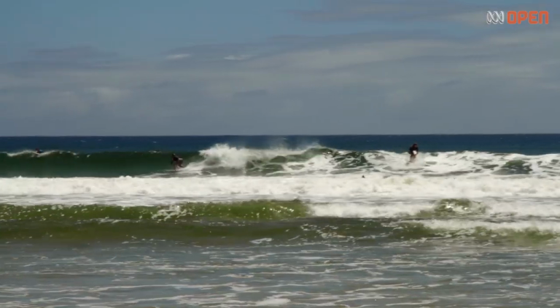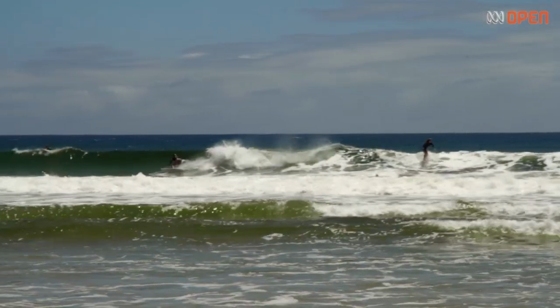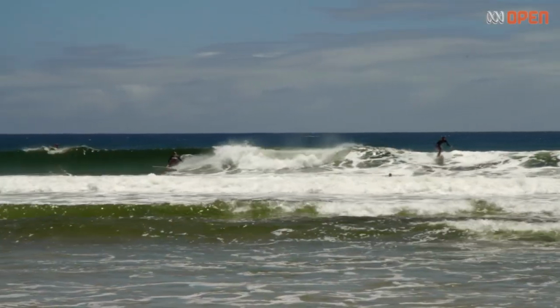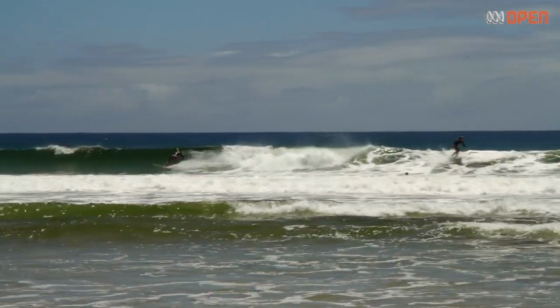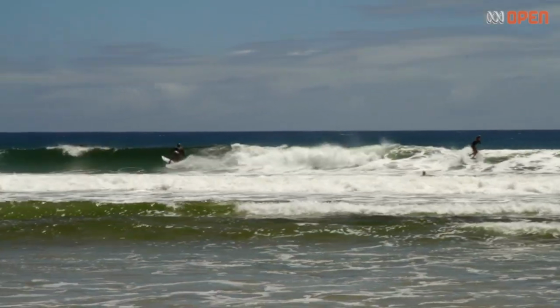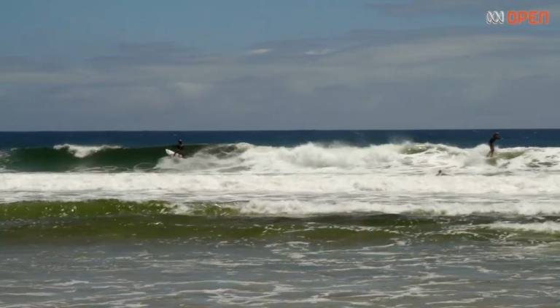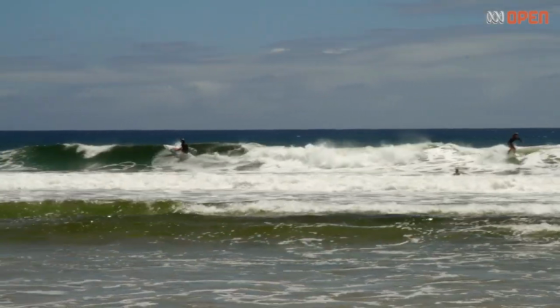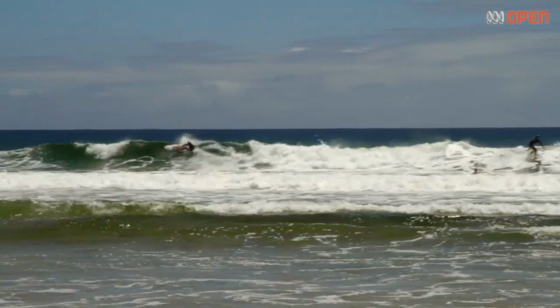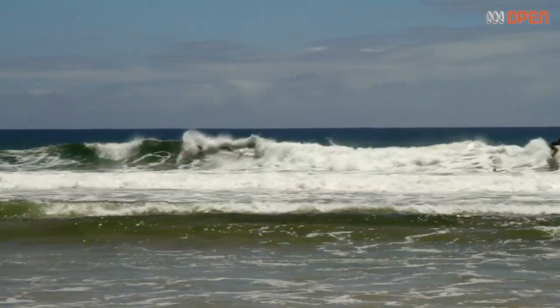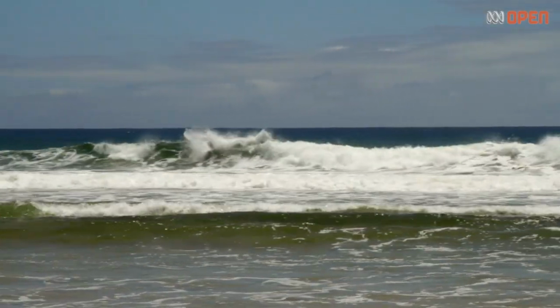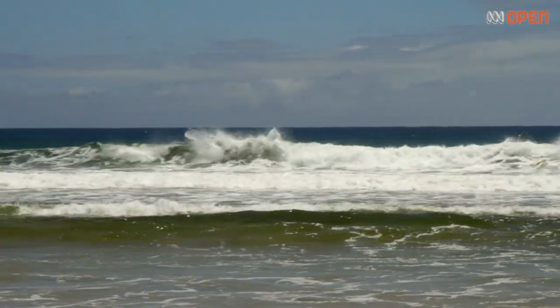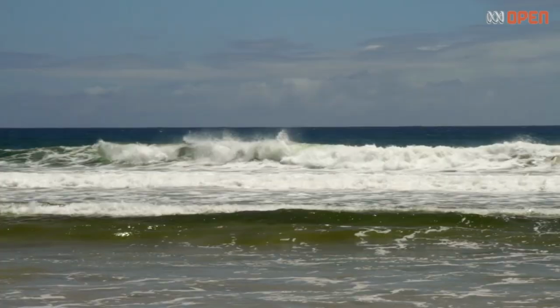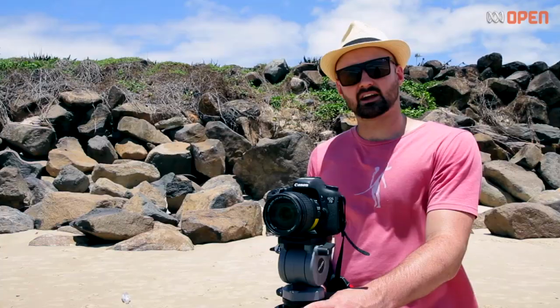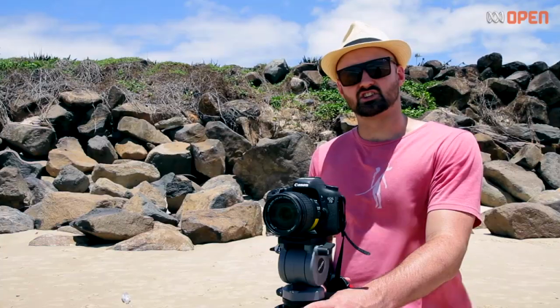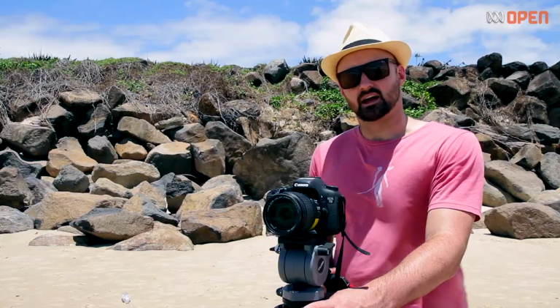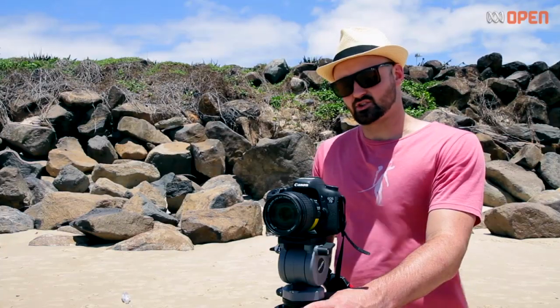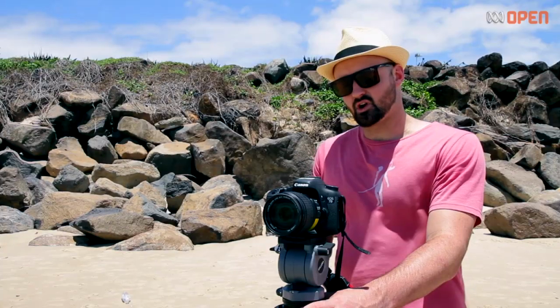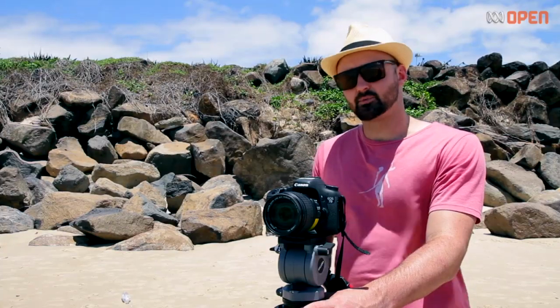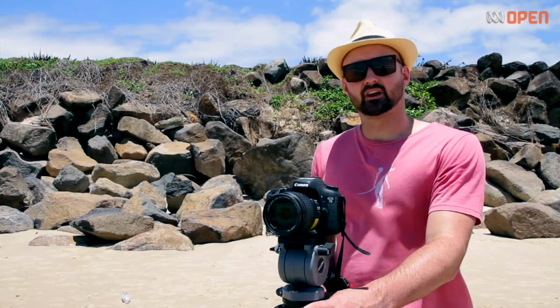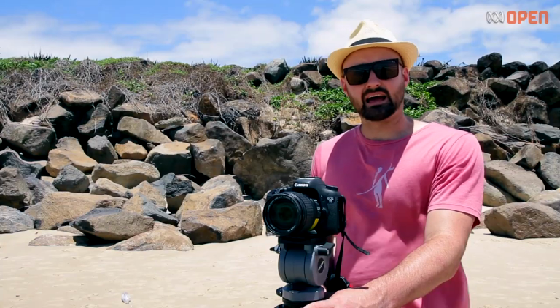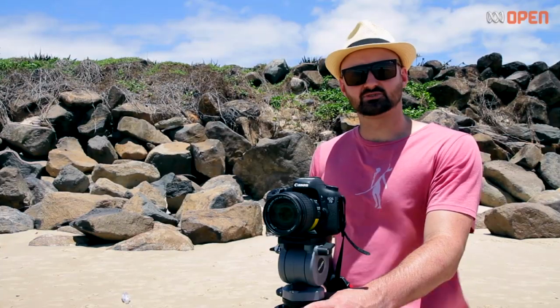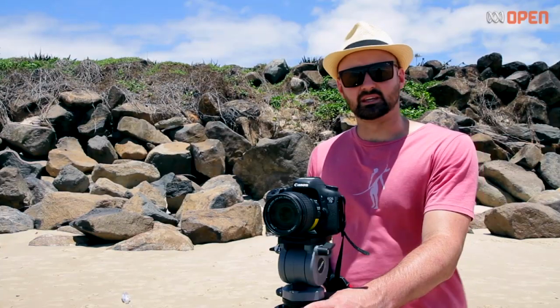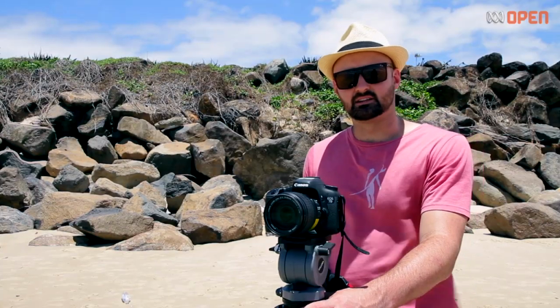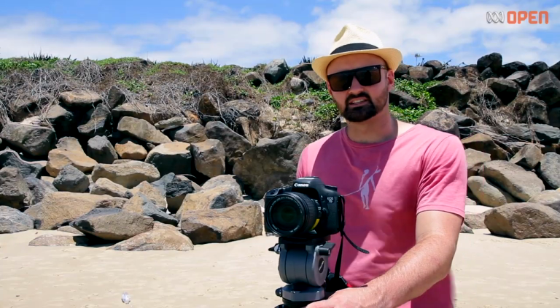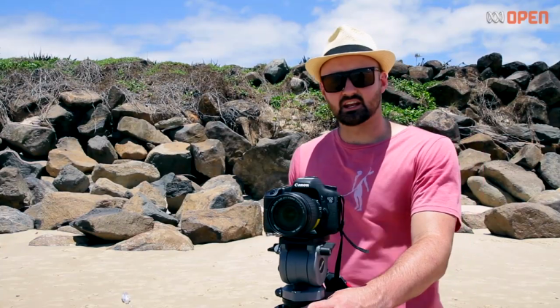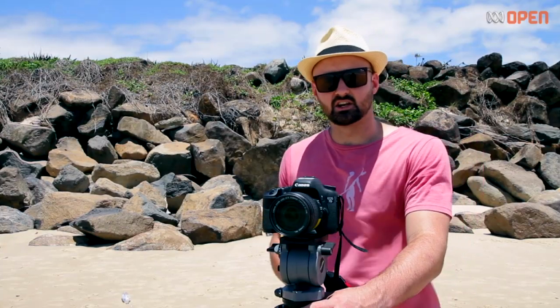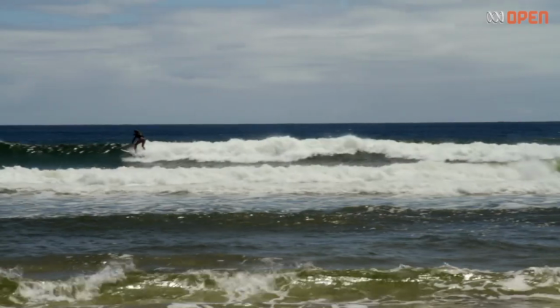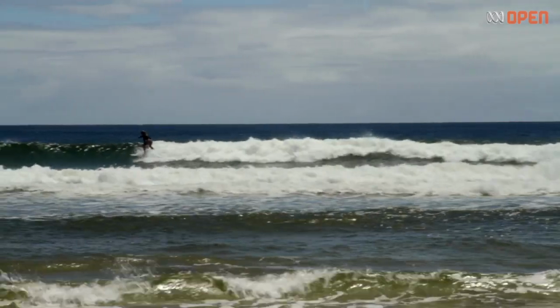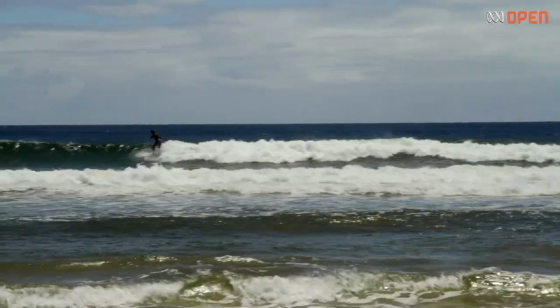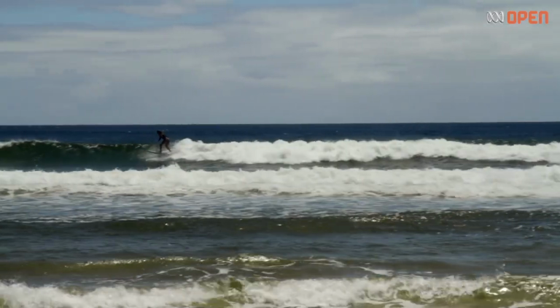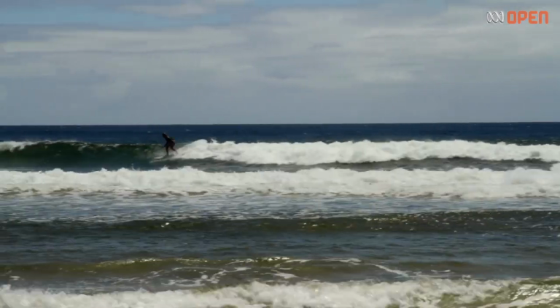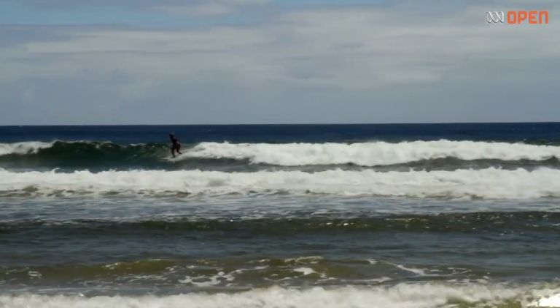Sometimes I'm going to want to pan and follow the action, and a tripod allows me to get a nice smooth pan.